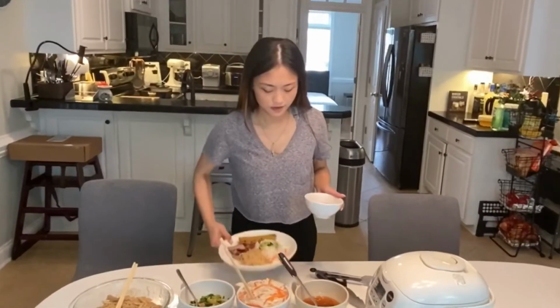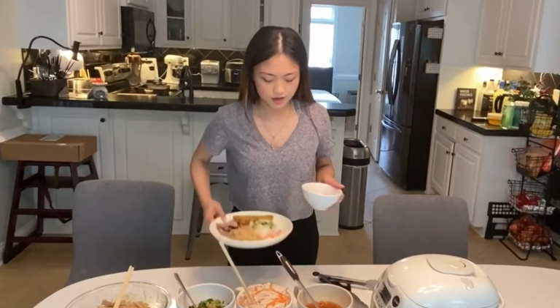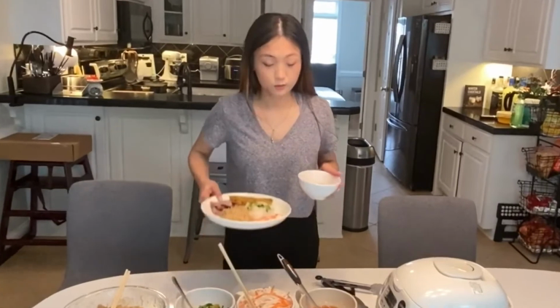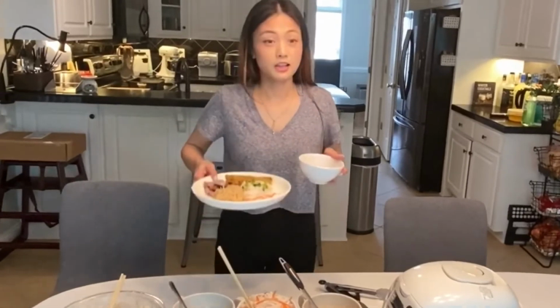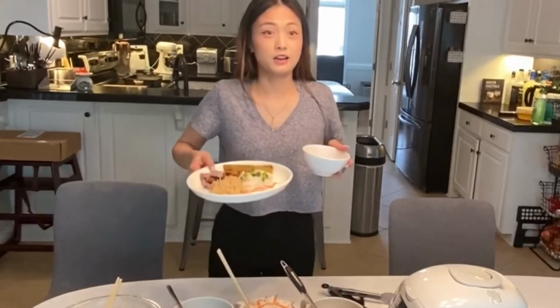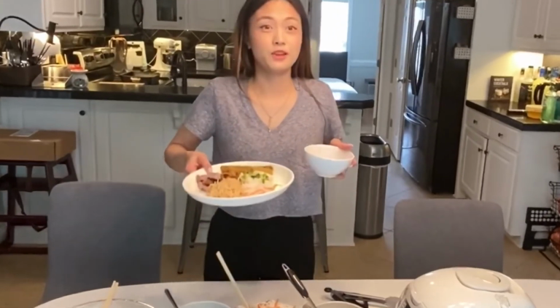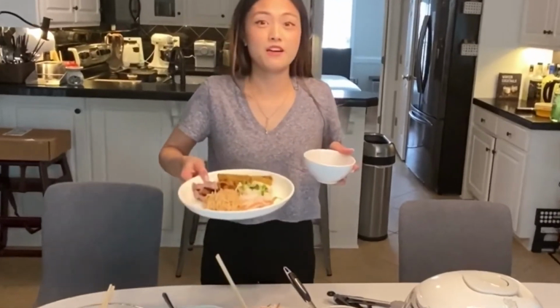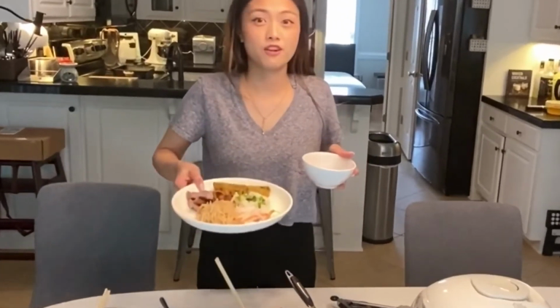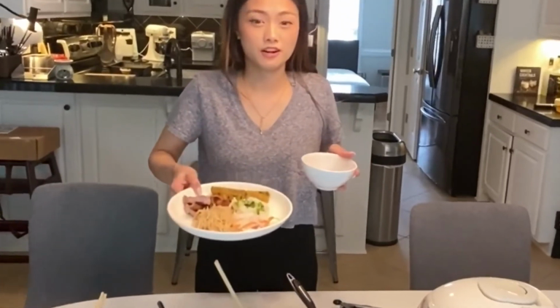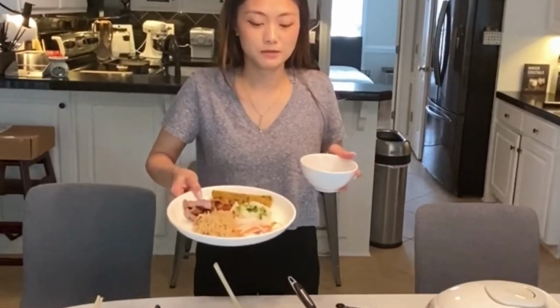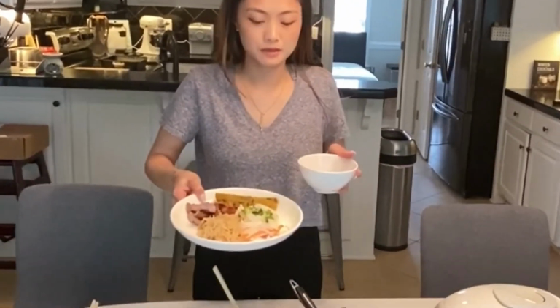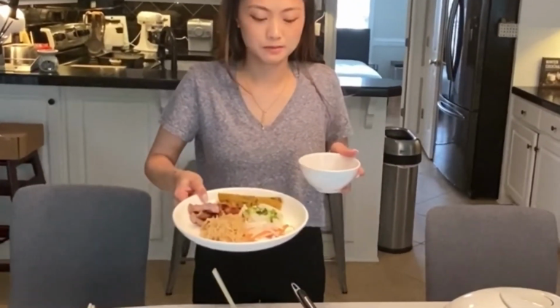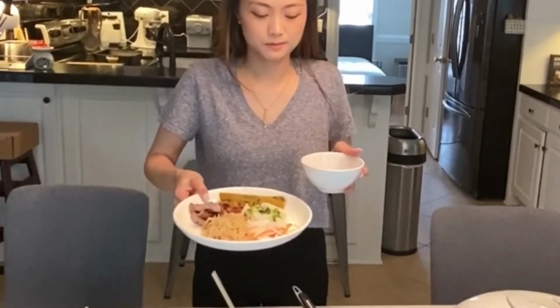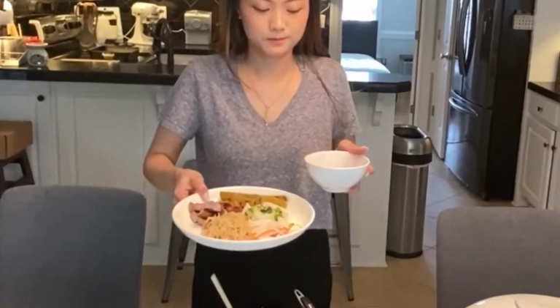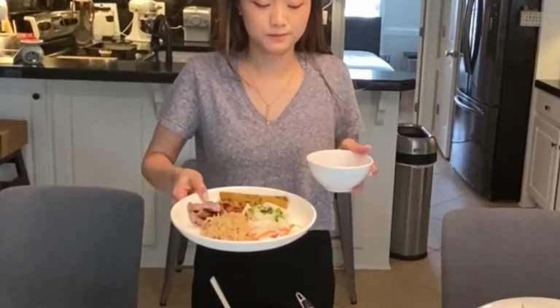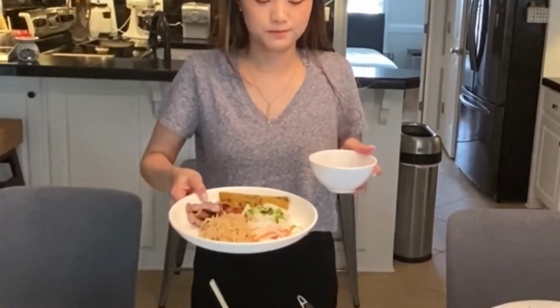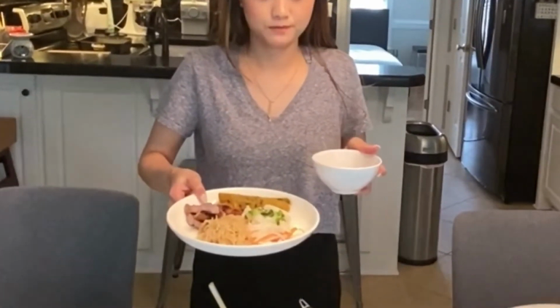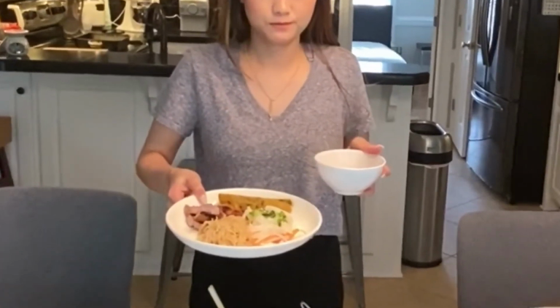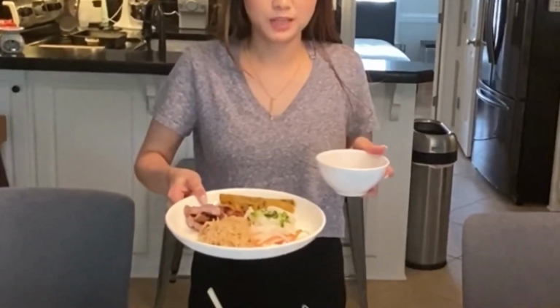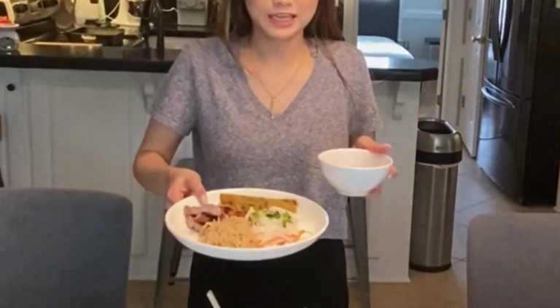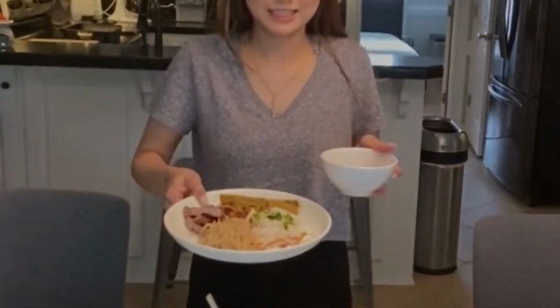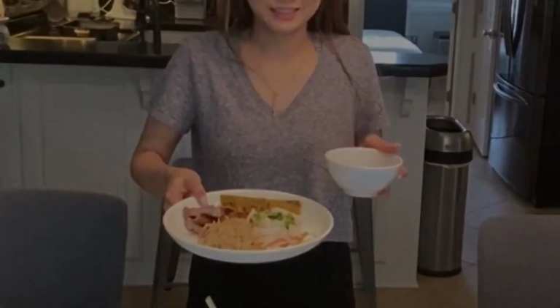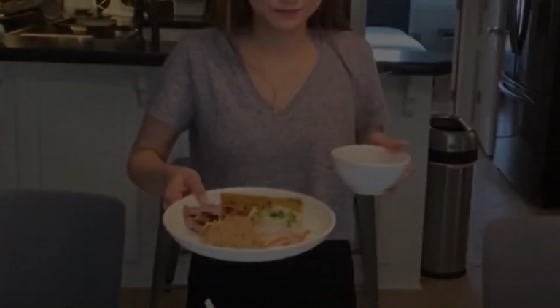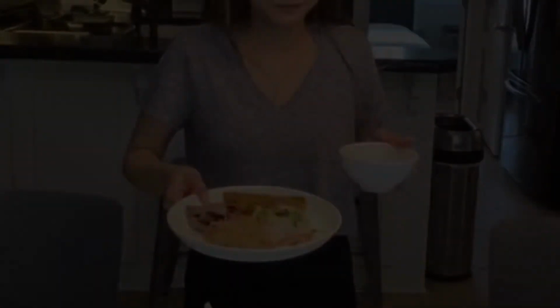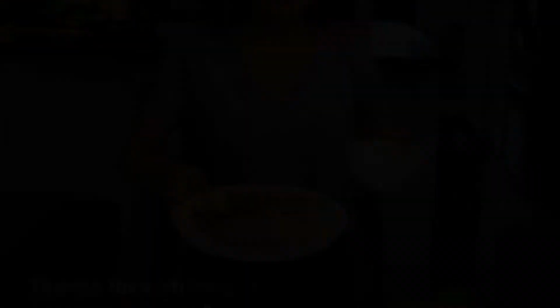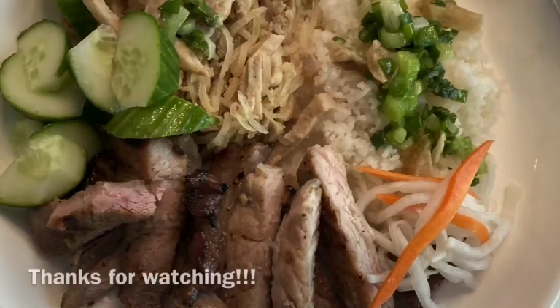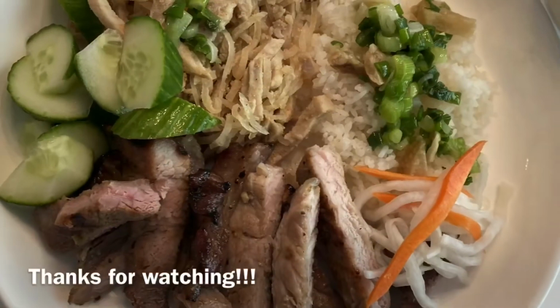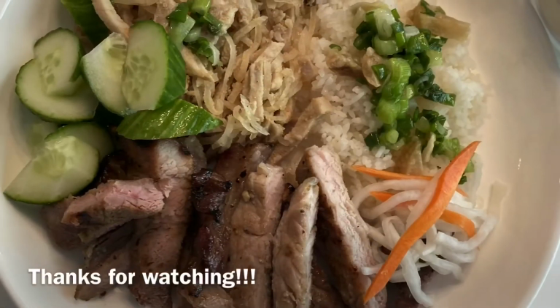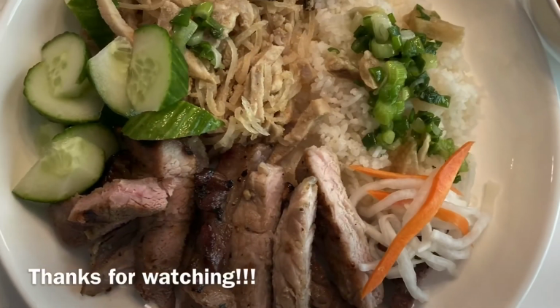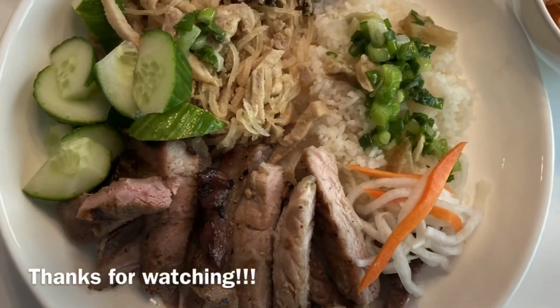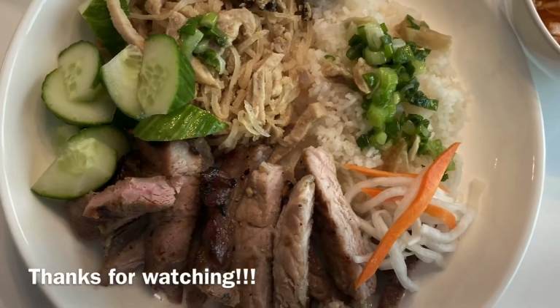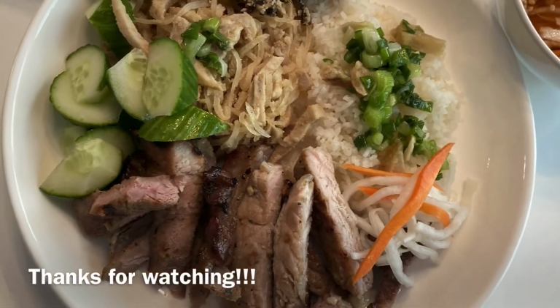Voila, lunch is ready. Thanks for watching guys. See you on my next video.